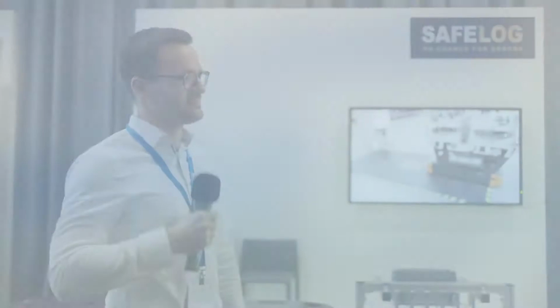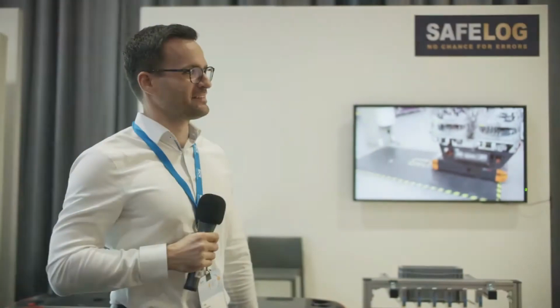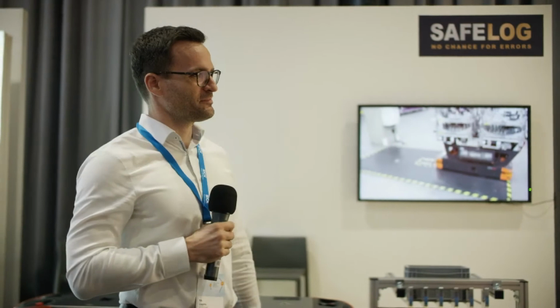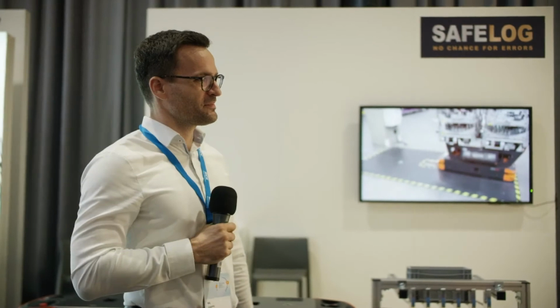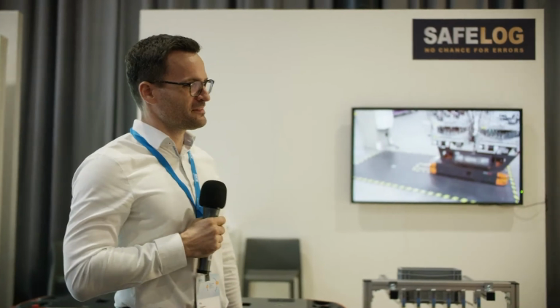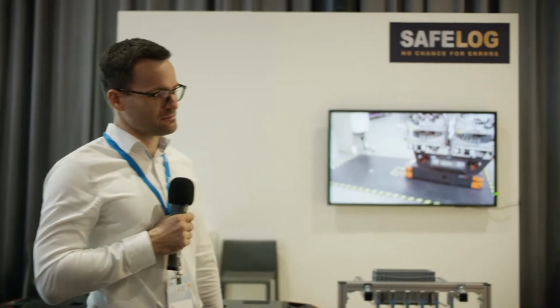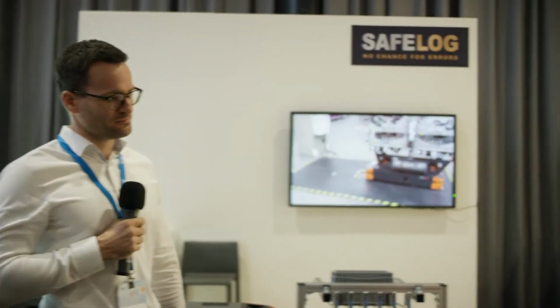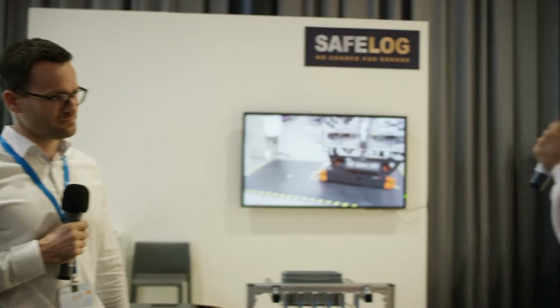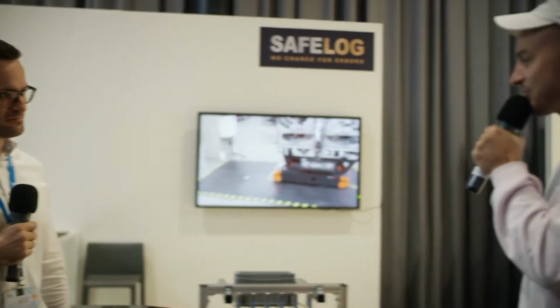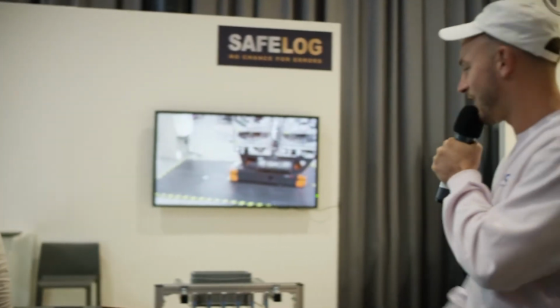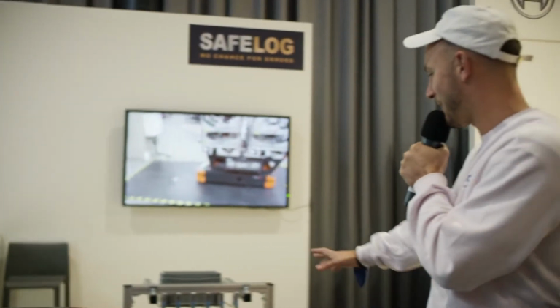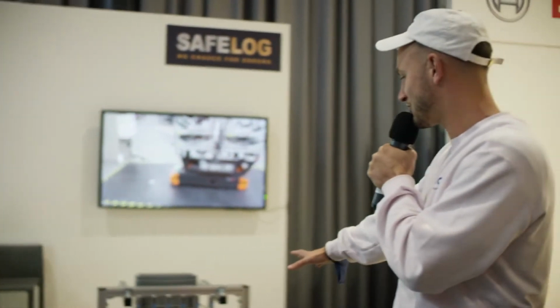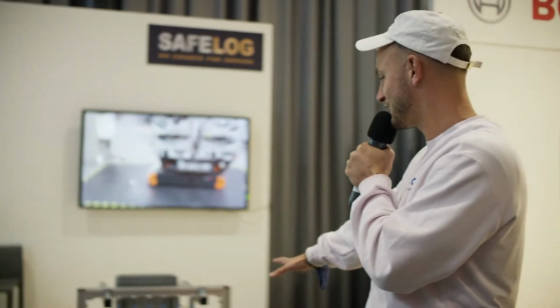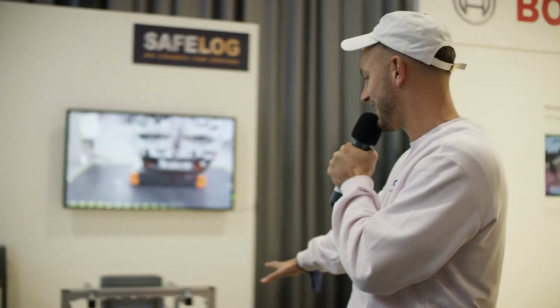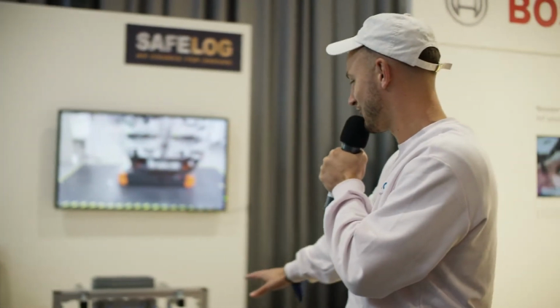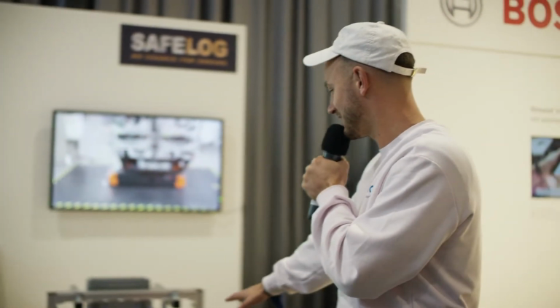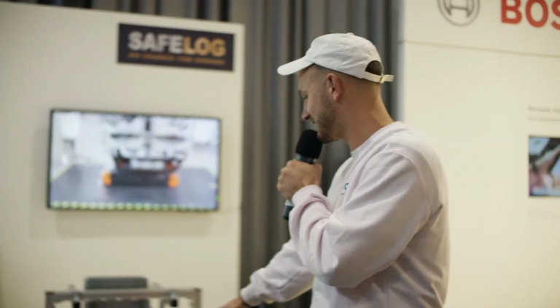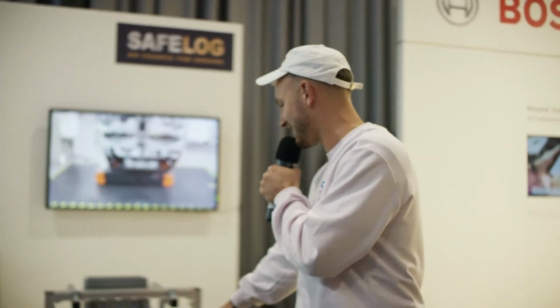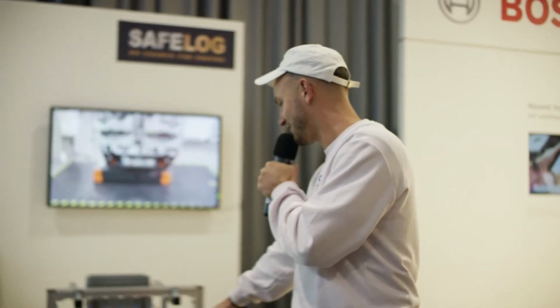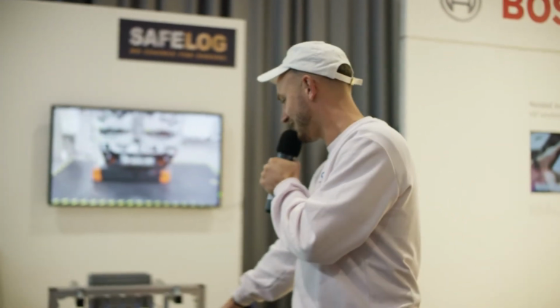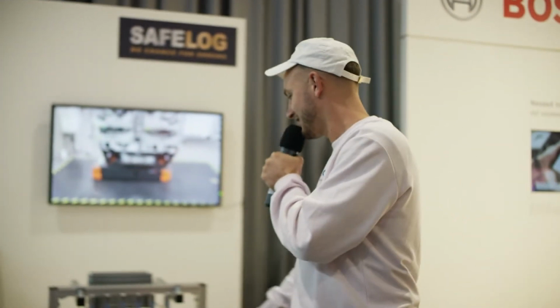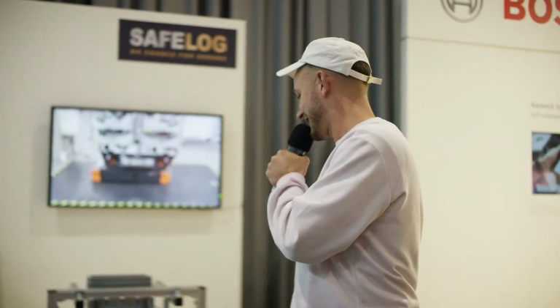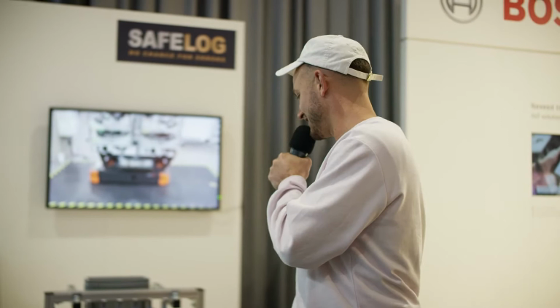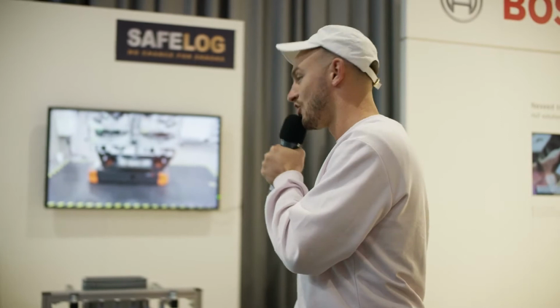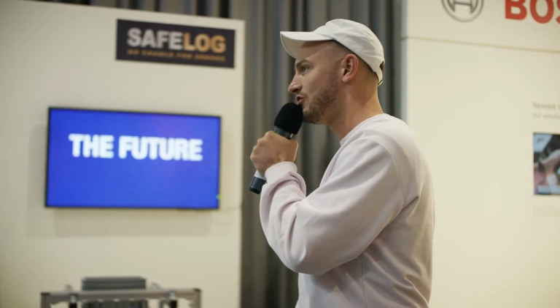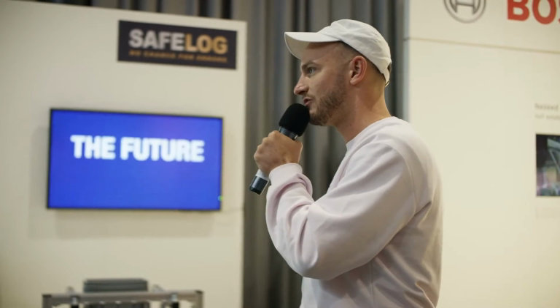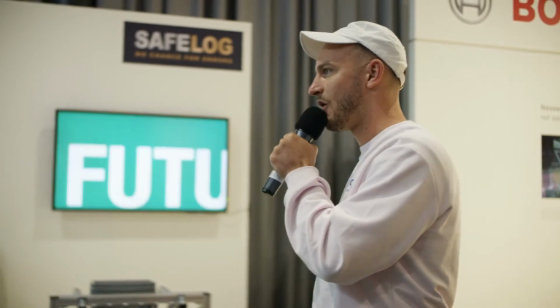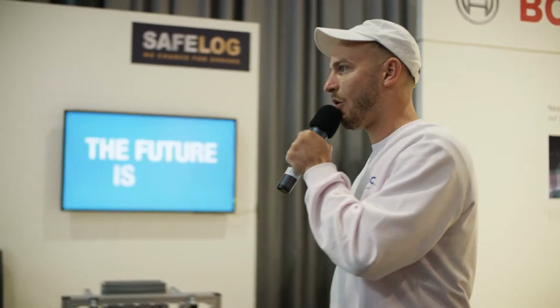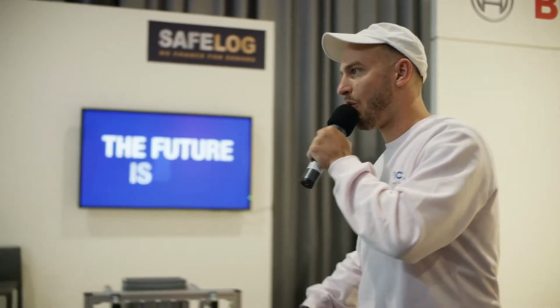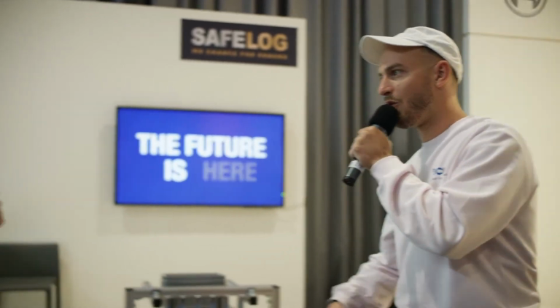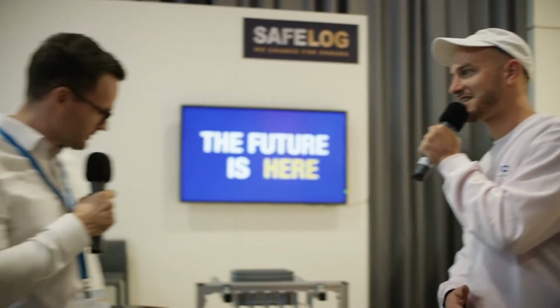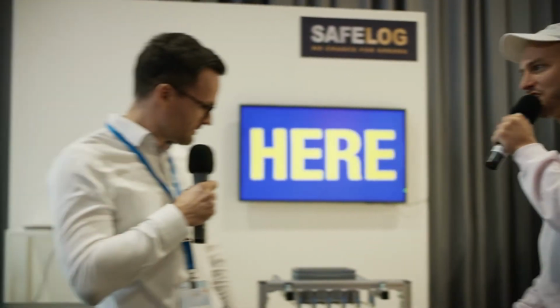You're representing SafeLog. Tell us a little bit about your machine. I can read it here — it's the AGV S2. What does it do?